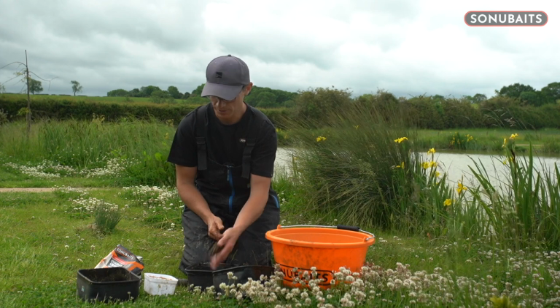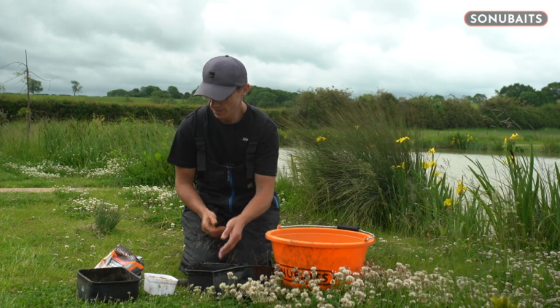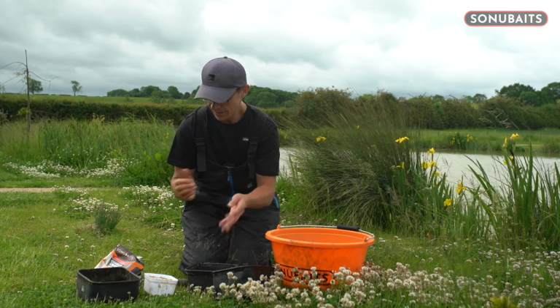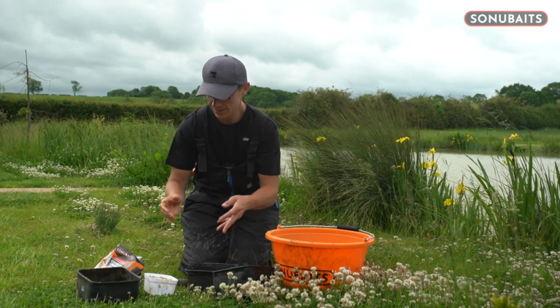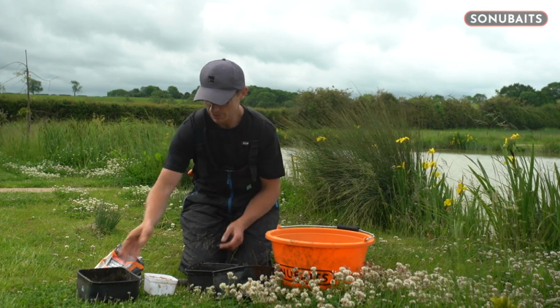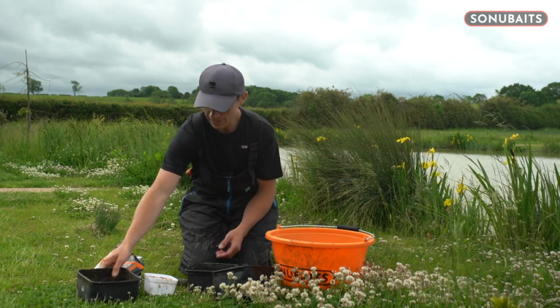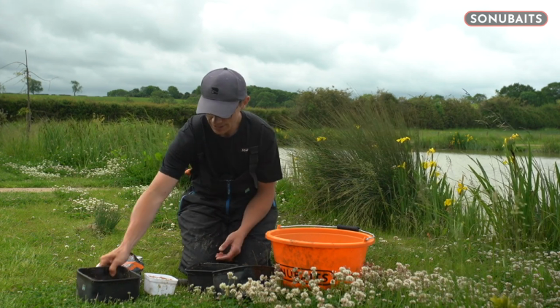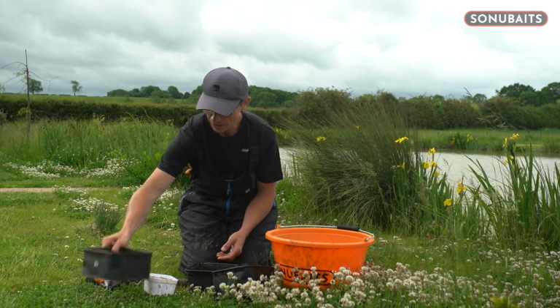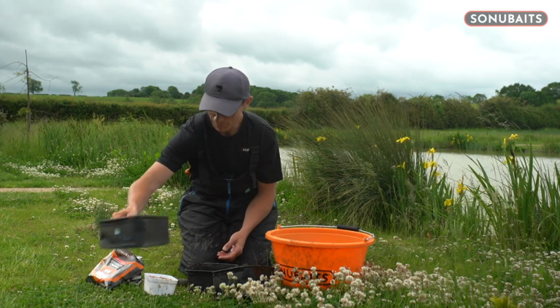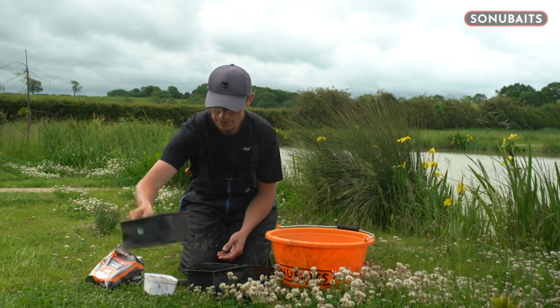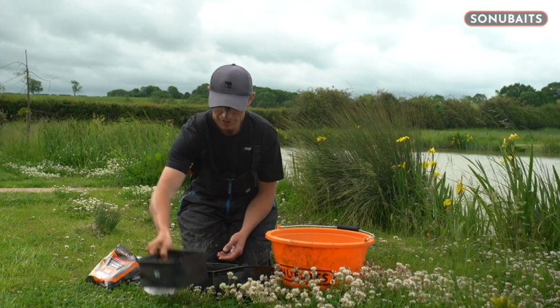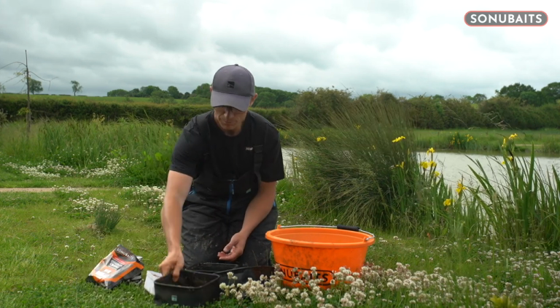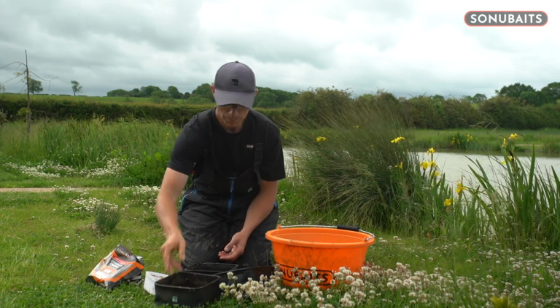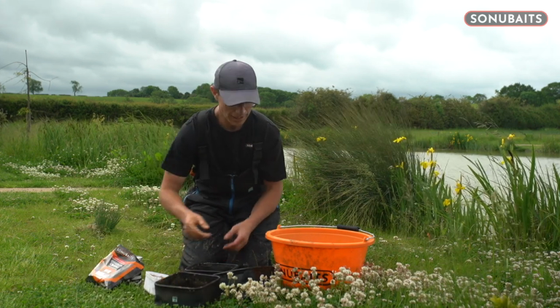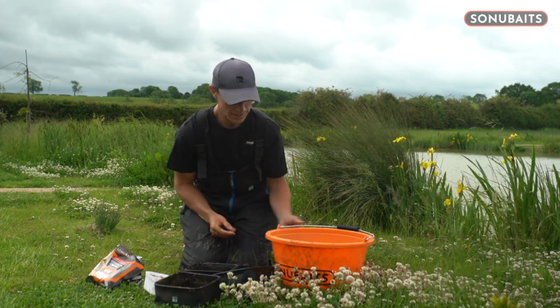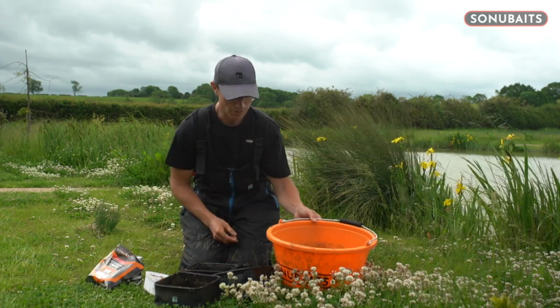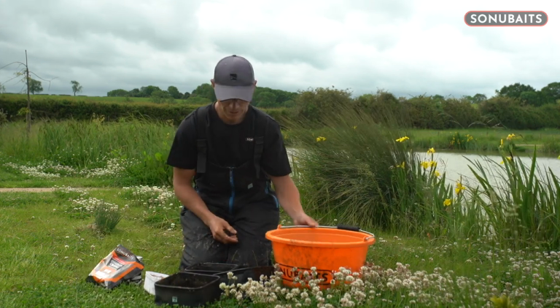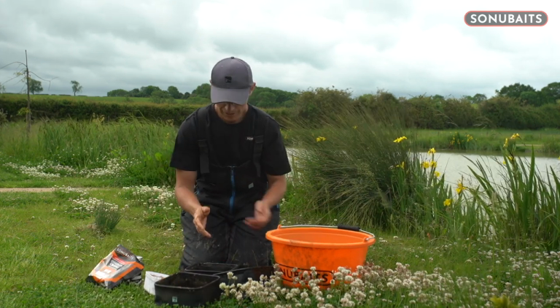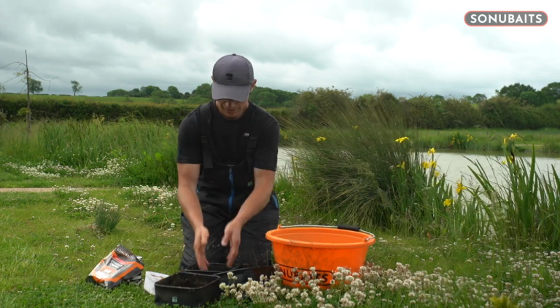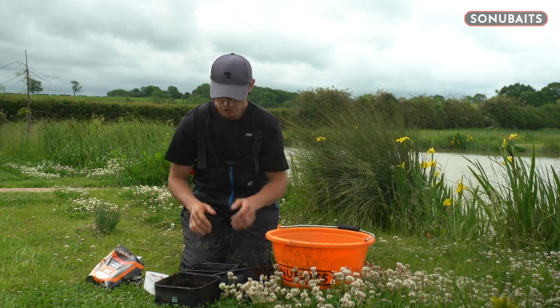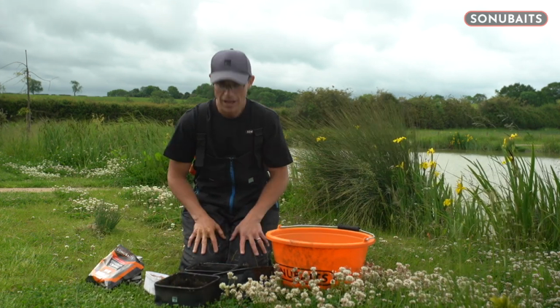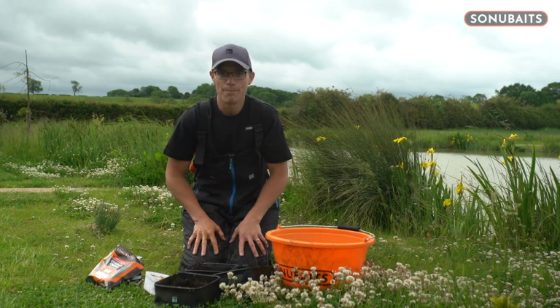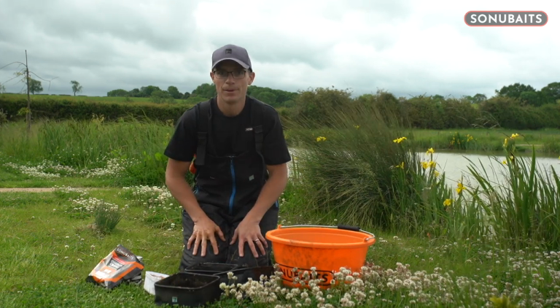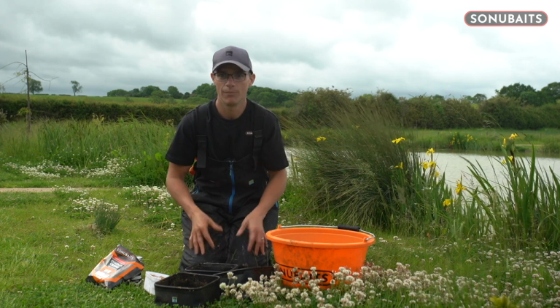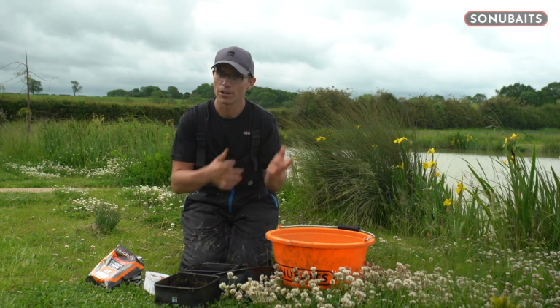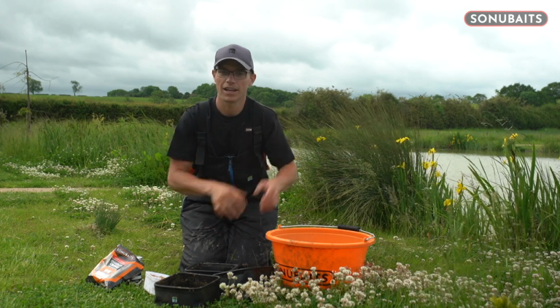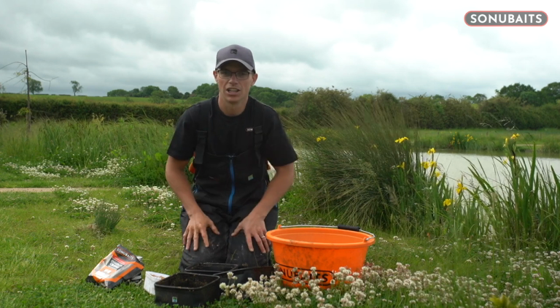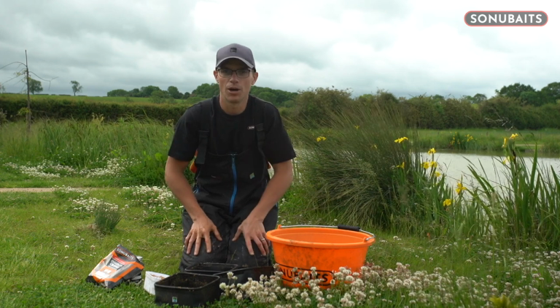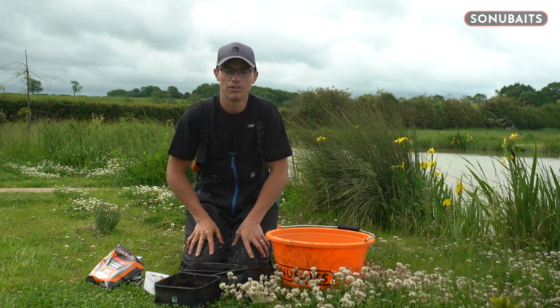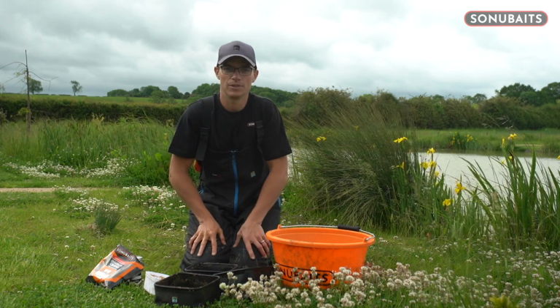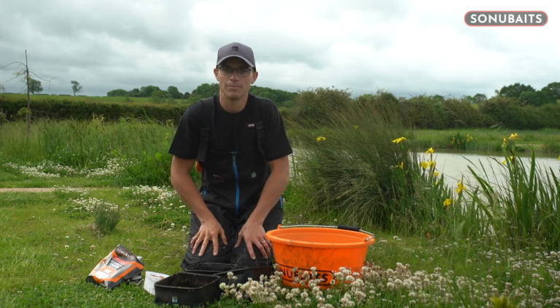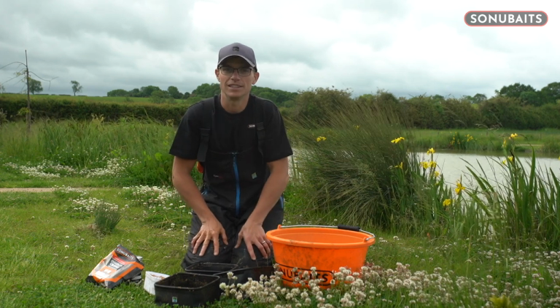So that's as simple as it is. We've got our pot of paste, our groundbait, a tub of hemp, and we'll go and catch a load of fish with these baits.